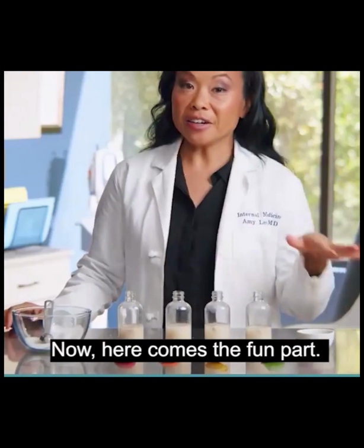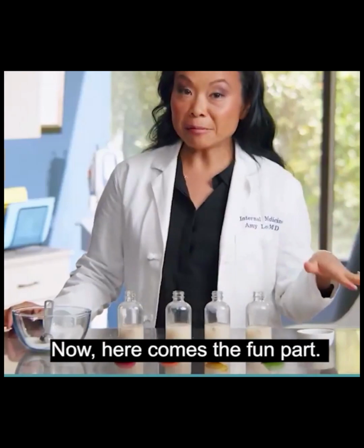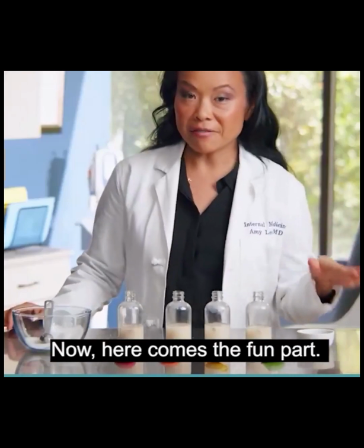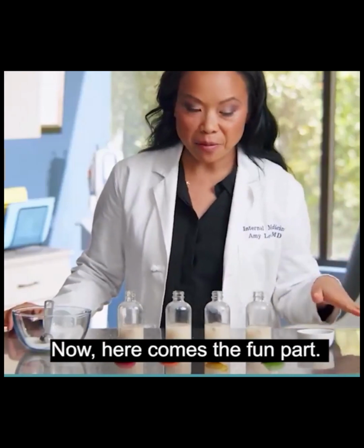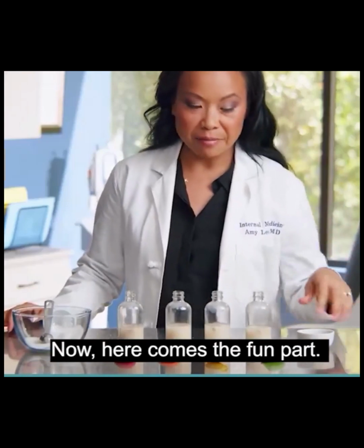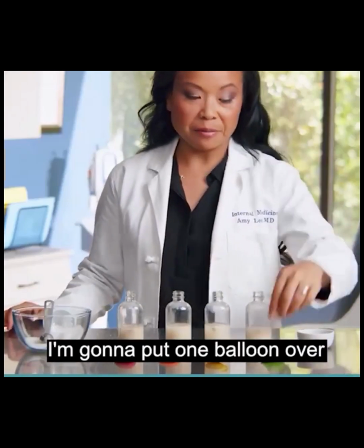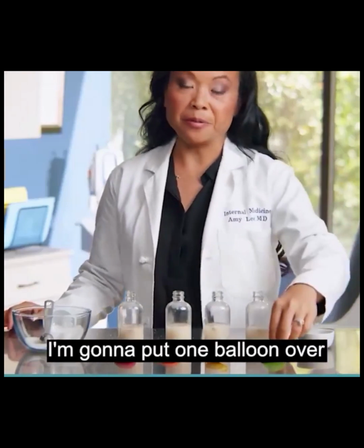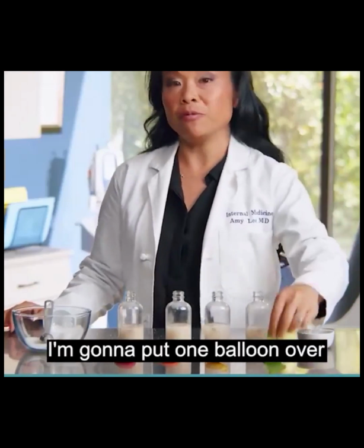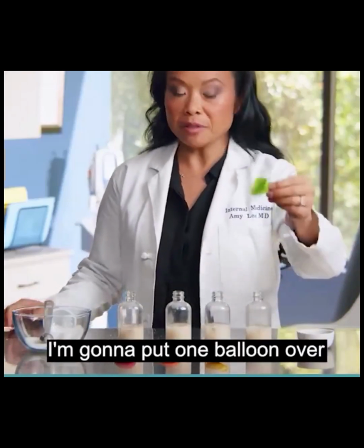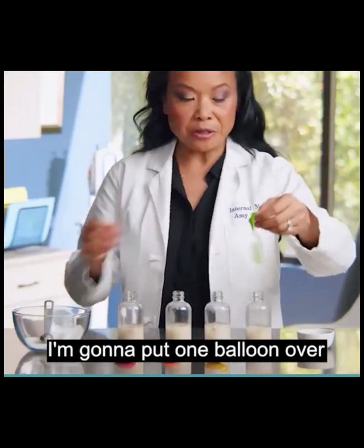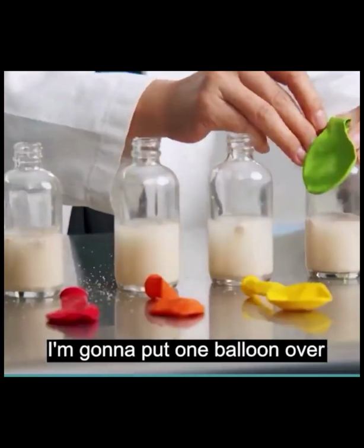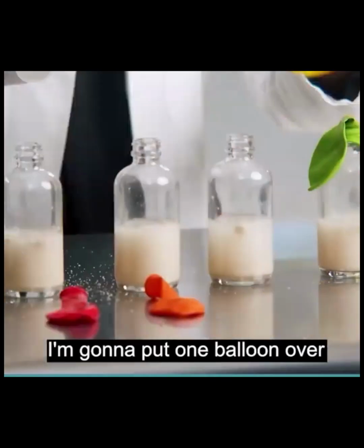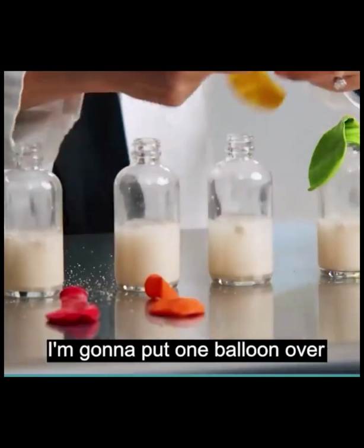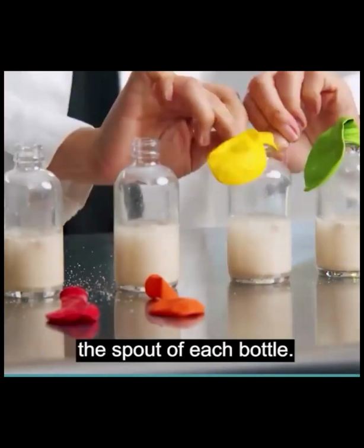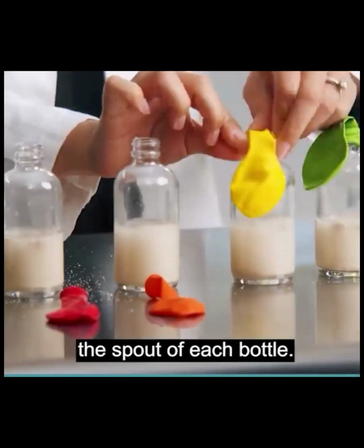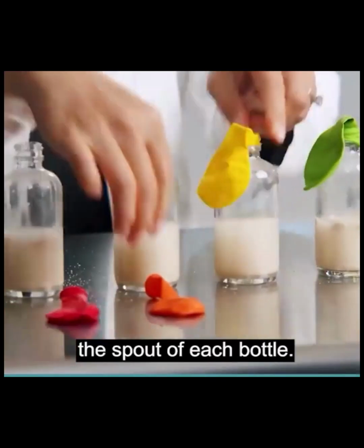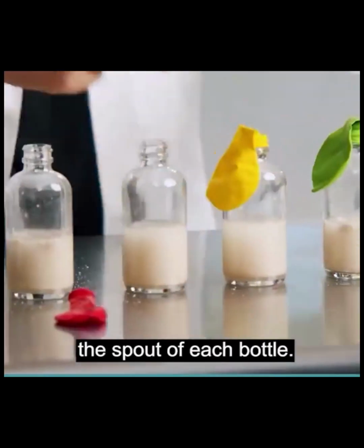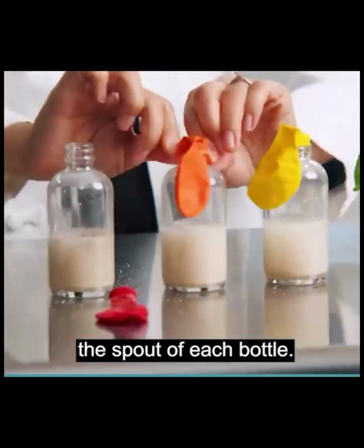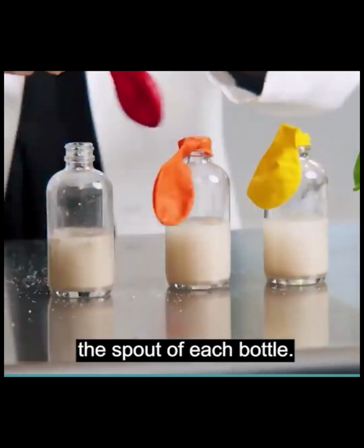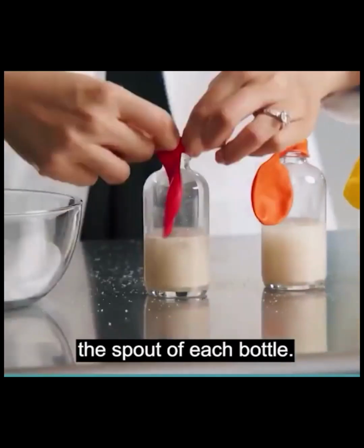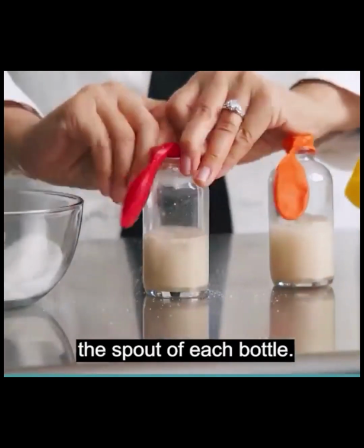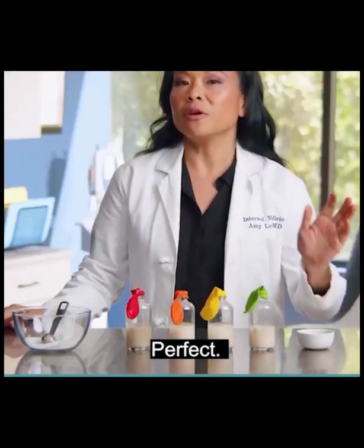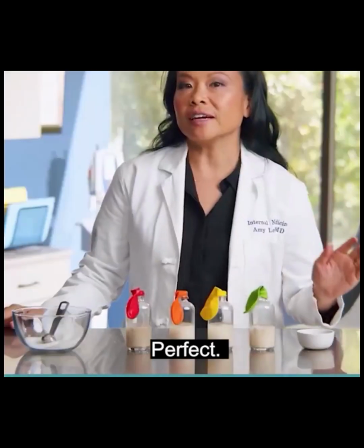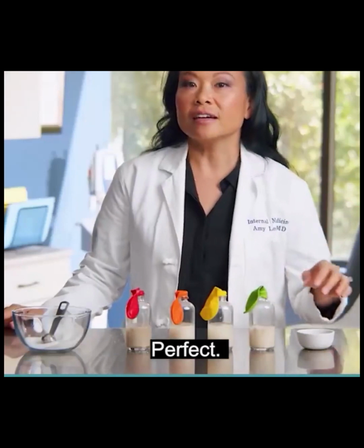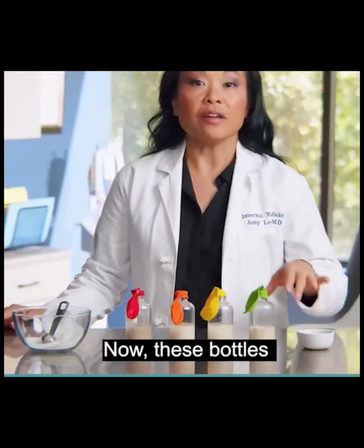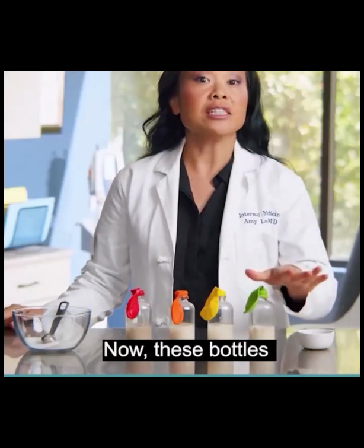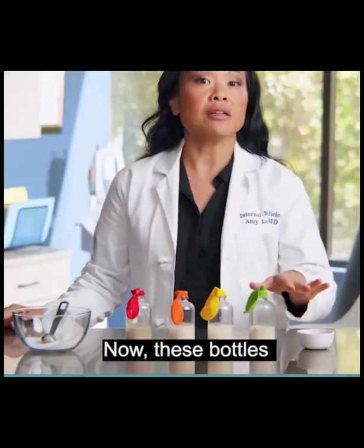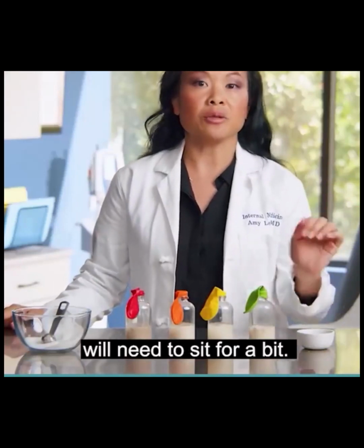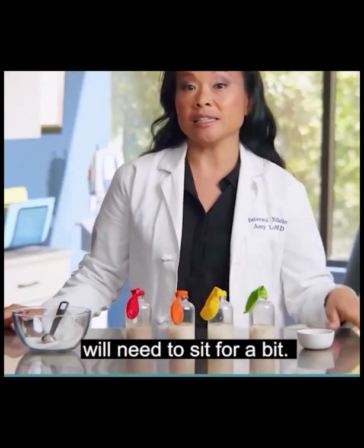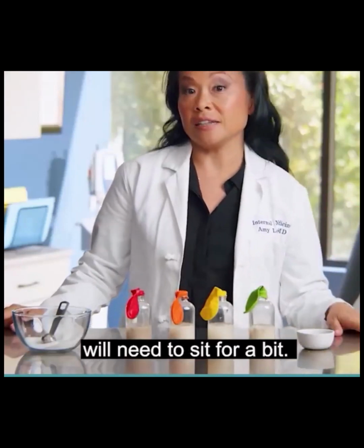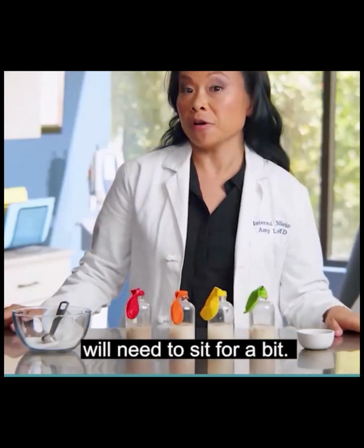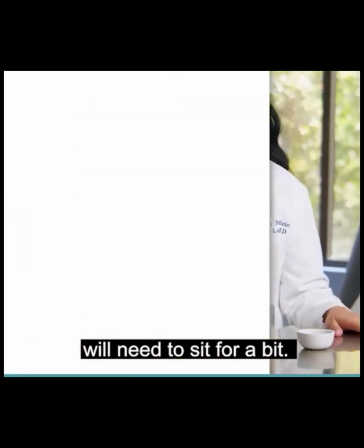Here comes the fun part. I'm going to put one balloon over one of the spouts of each bottle. These bottles will need to sit for a bit.